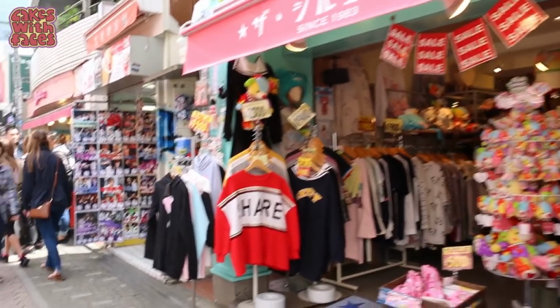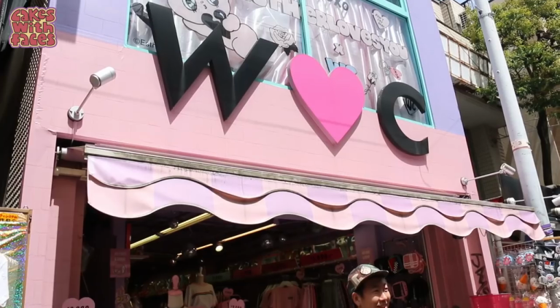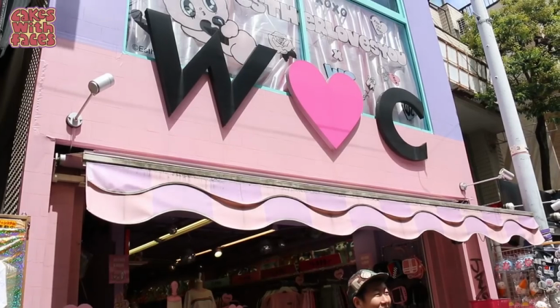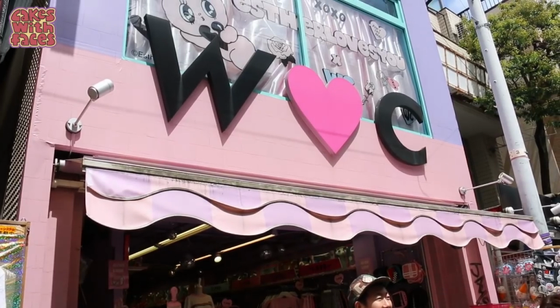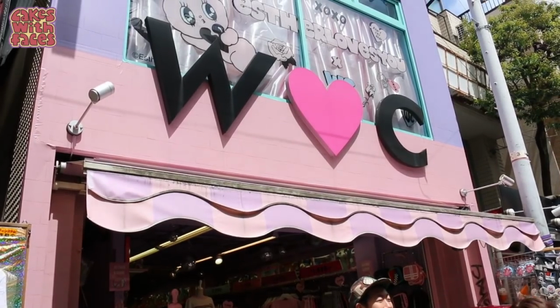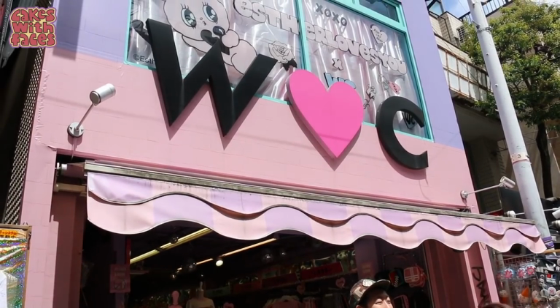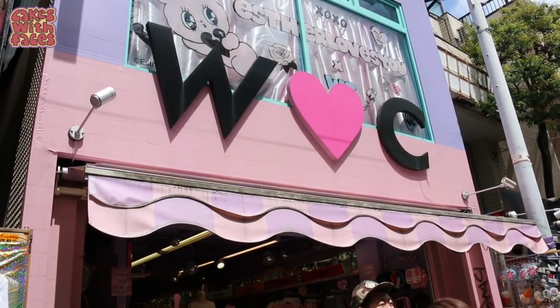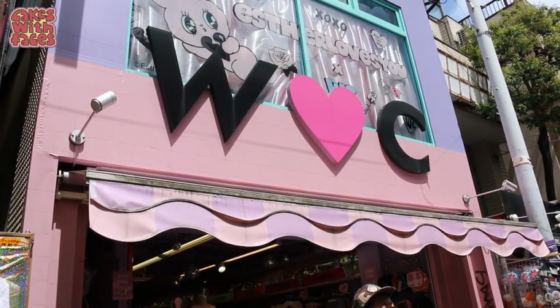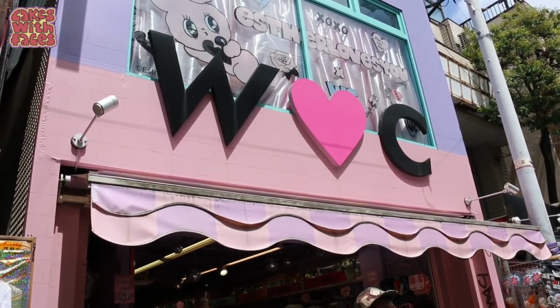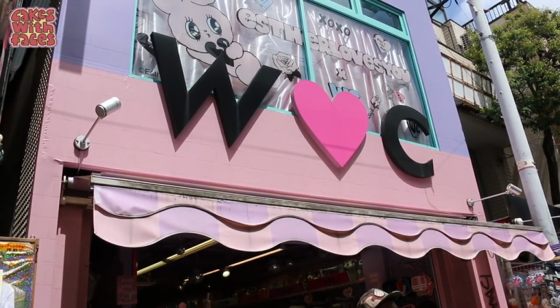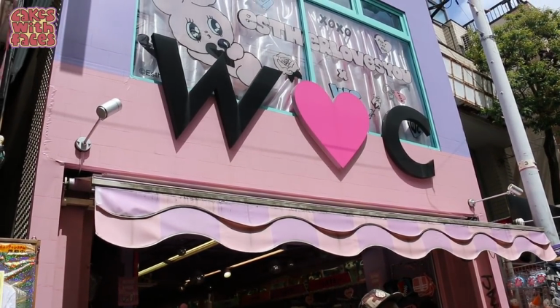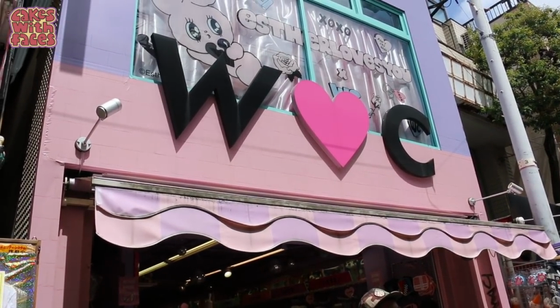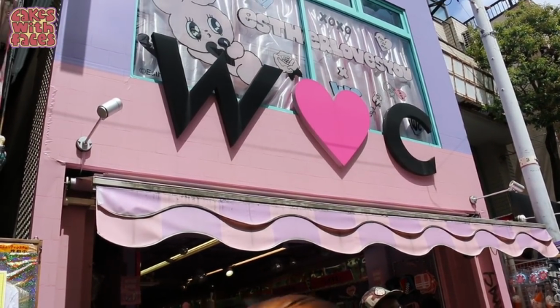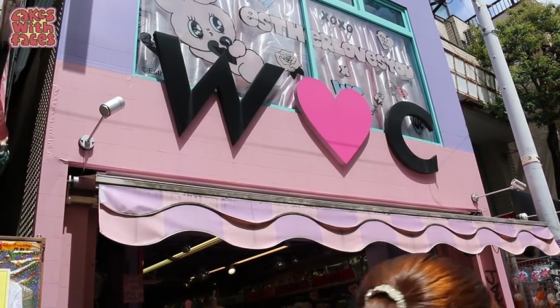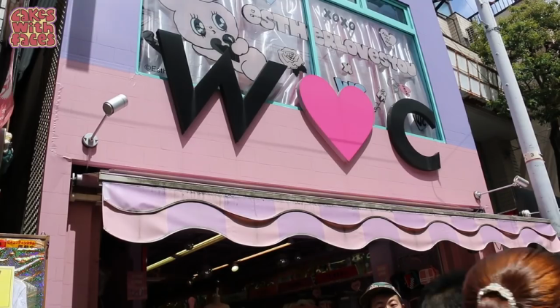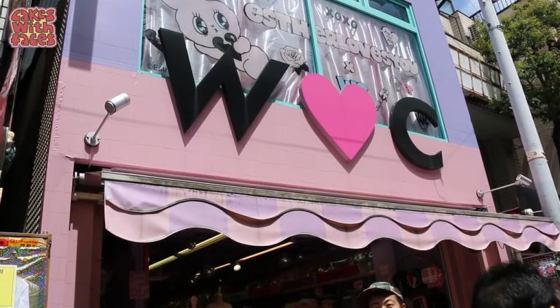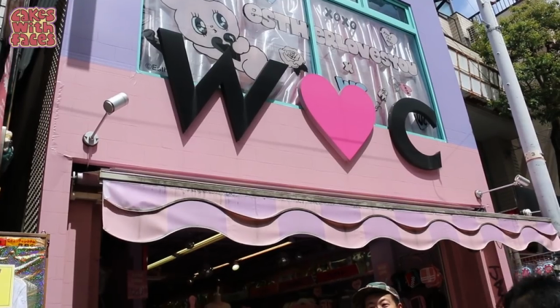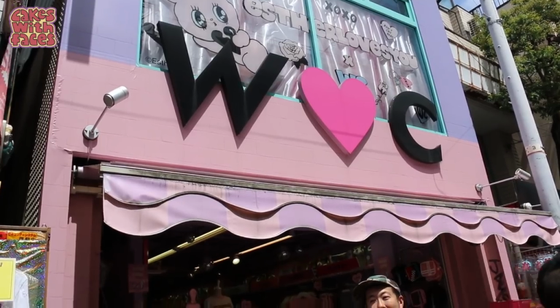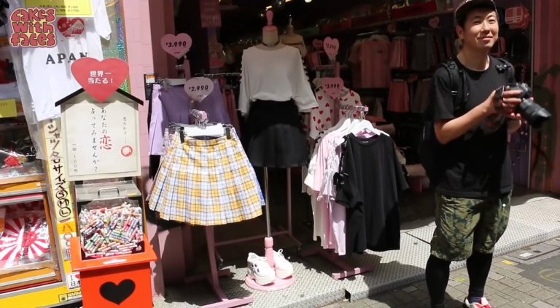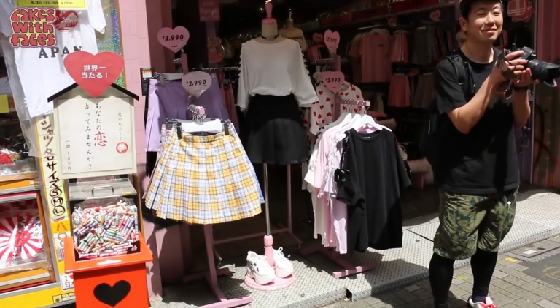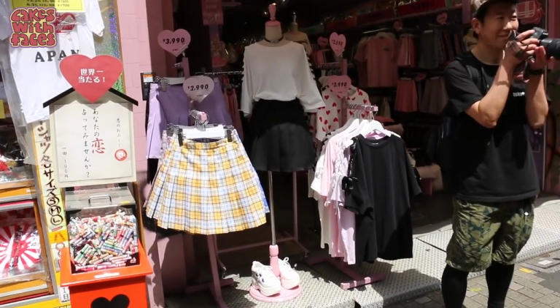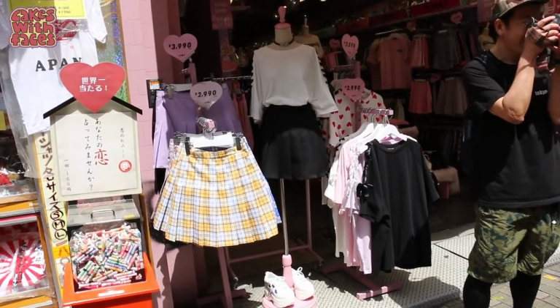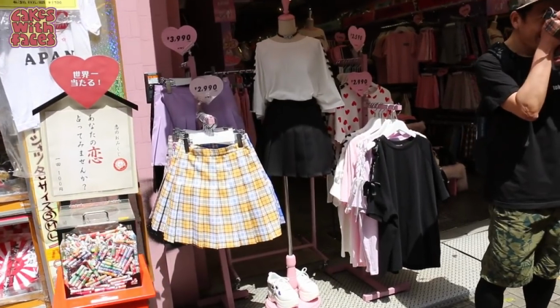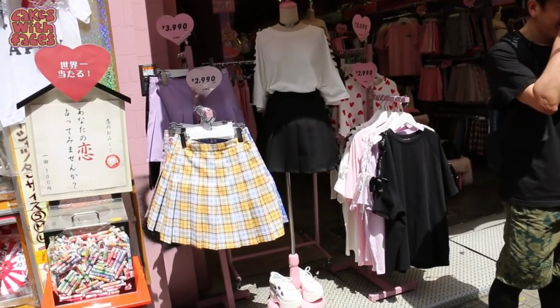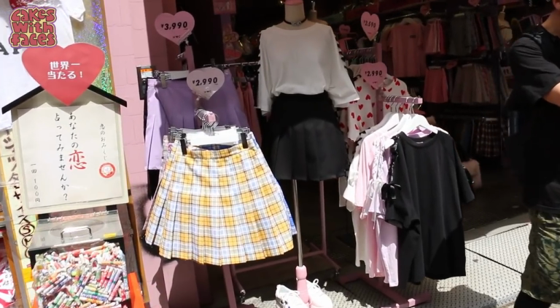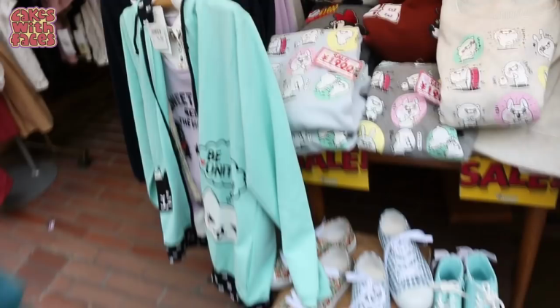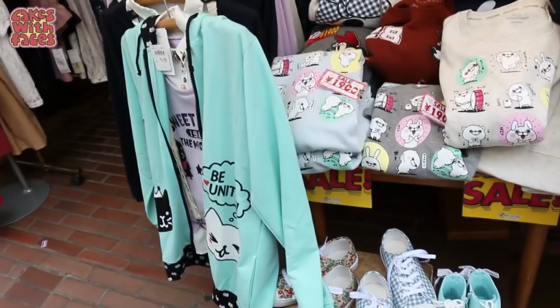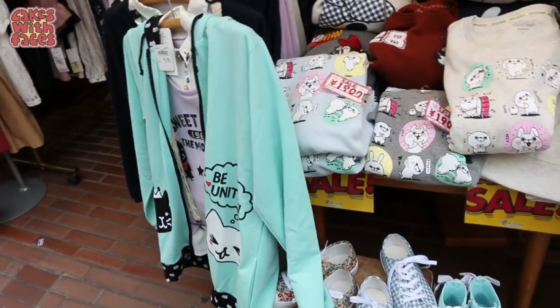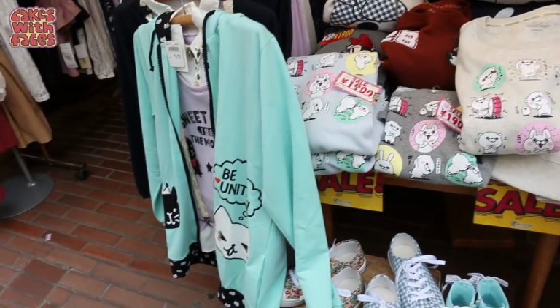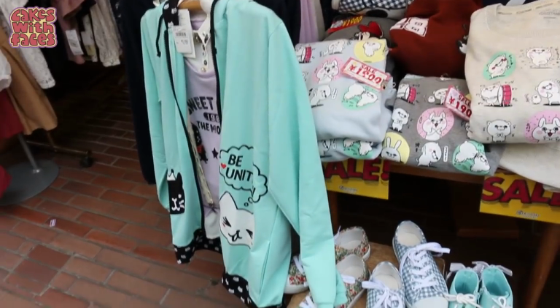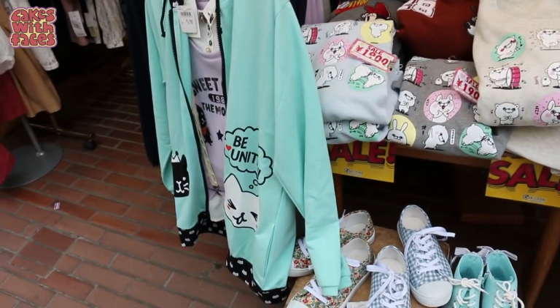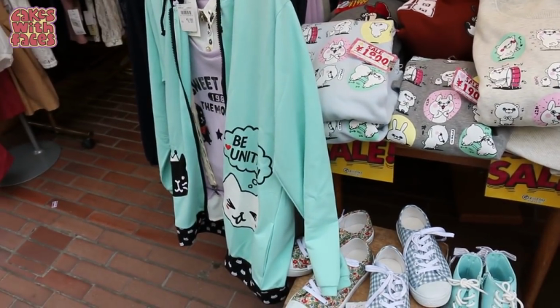A lot of people like this shop as well — WC W Heartsy. They've got some cute skirts here. And here's where I got my cat hoodie — they've still got it!